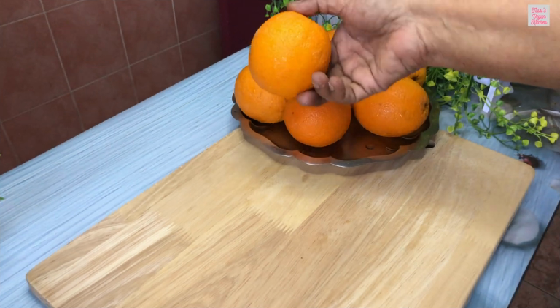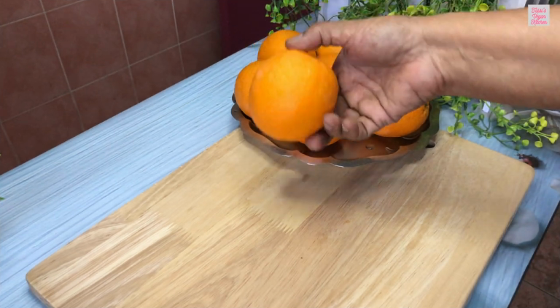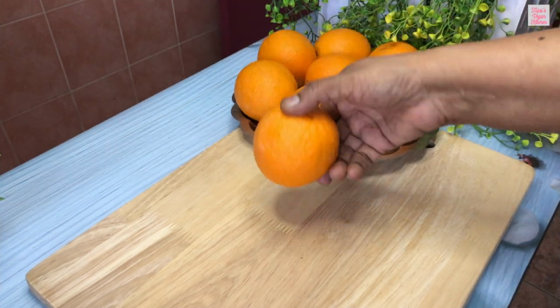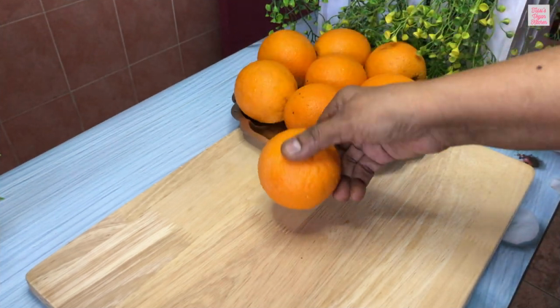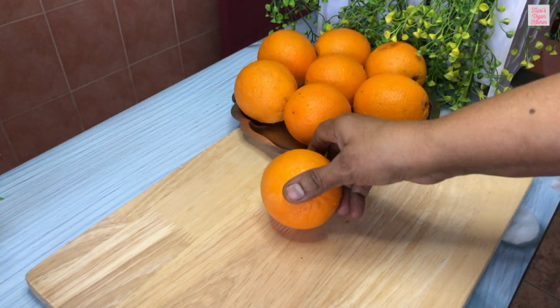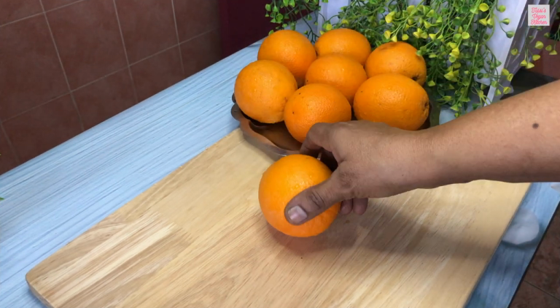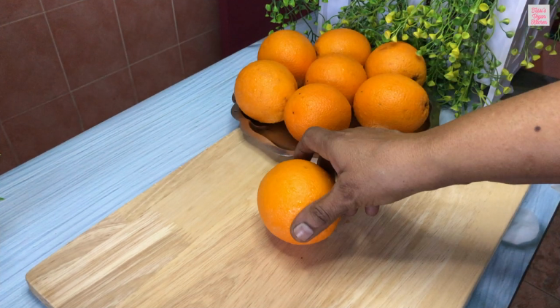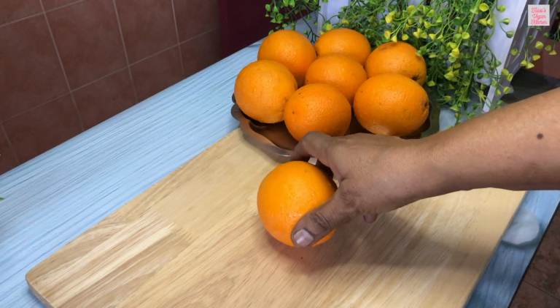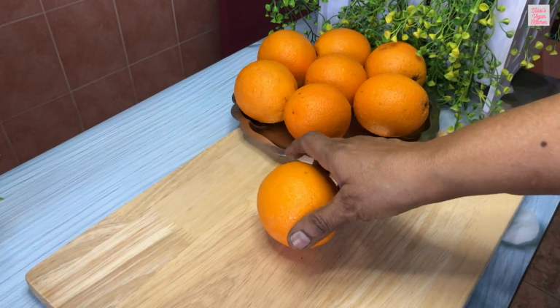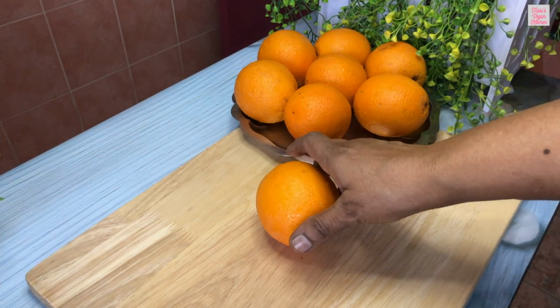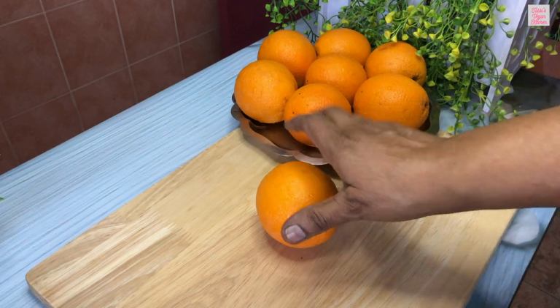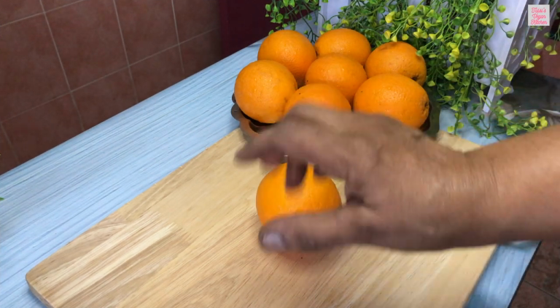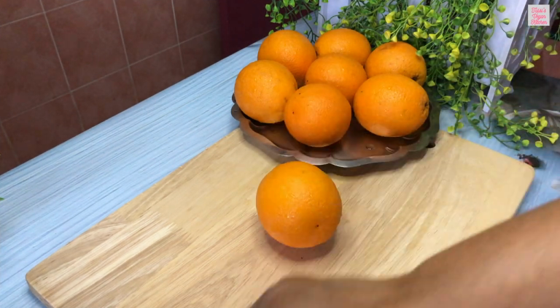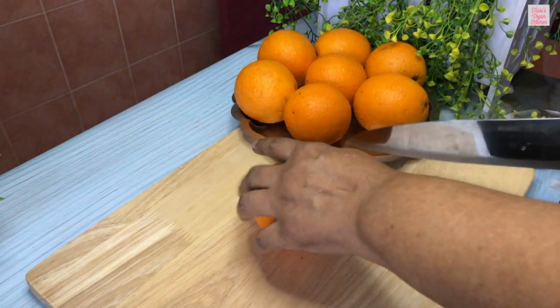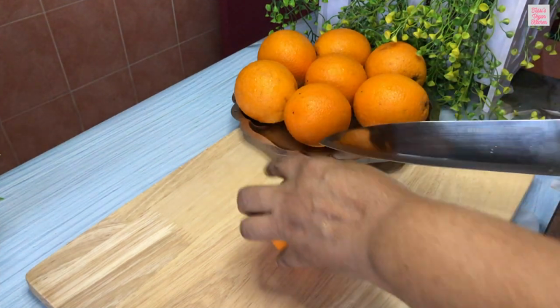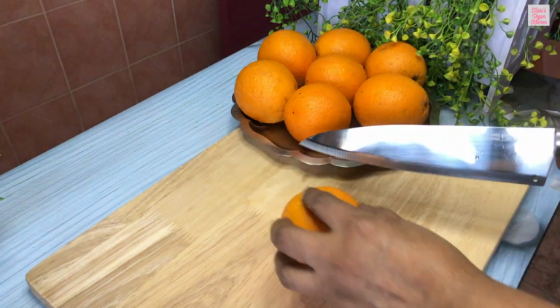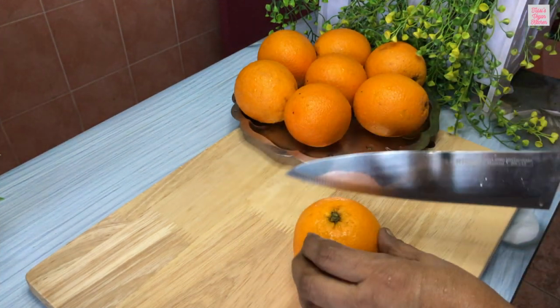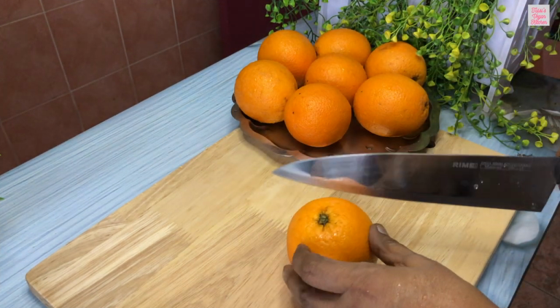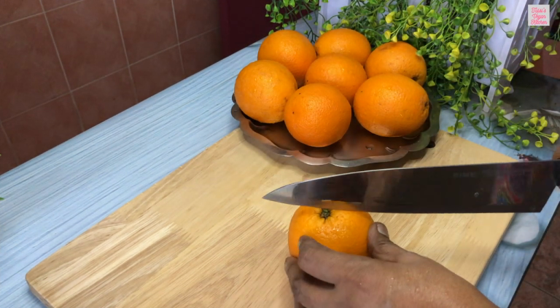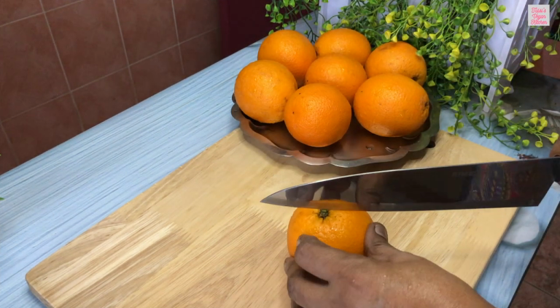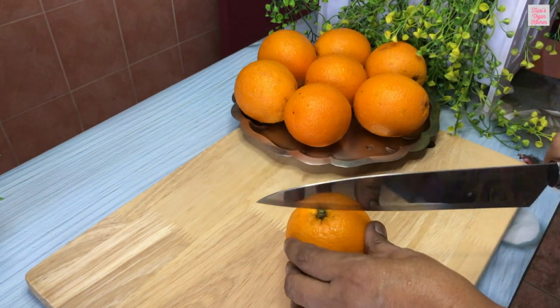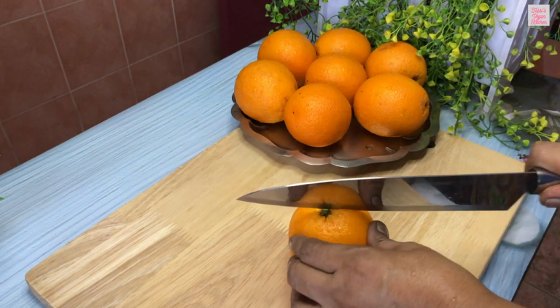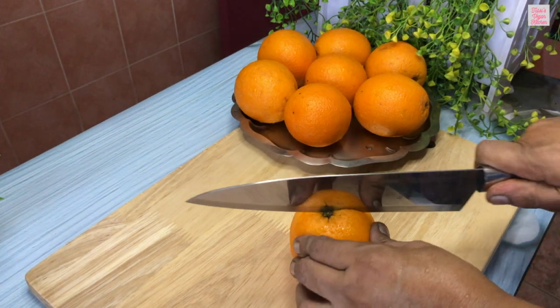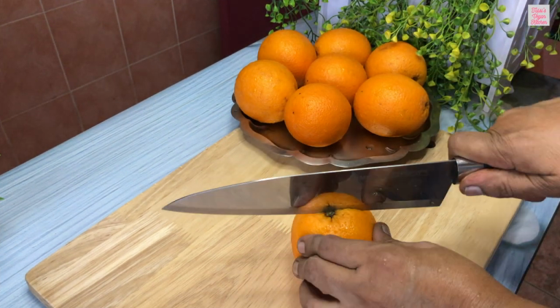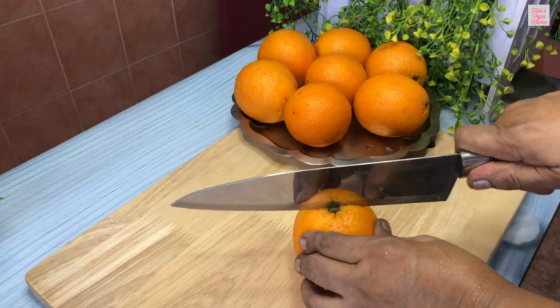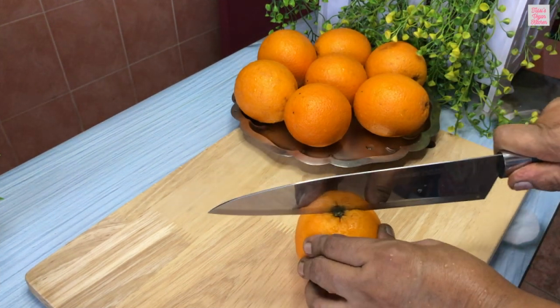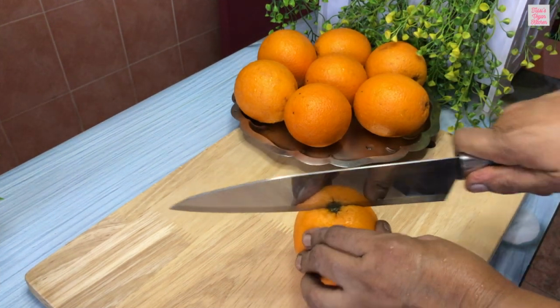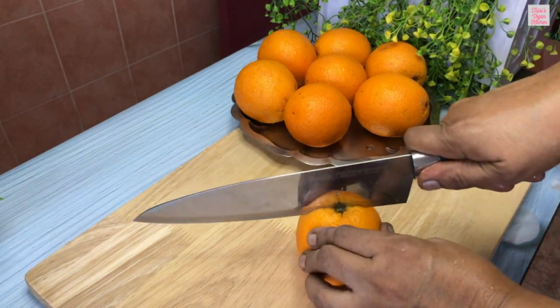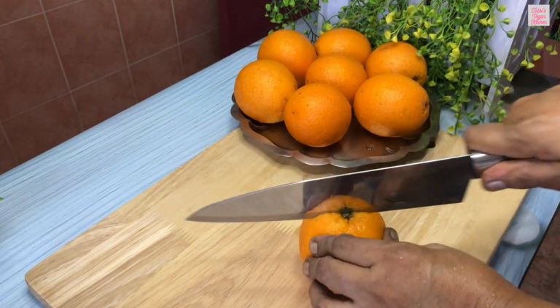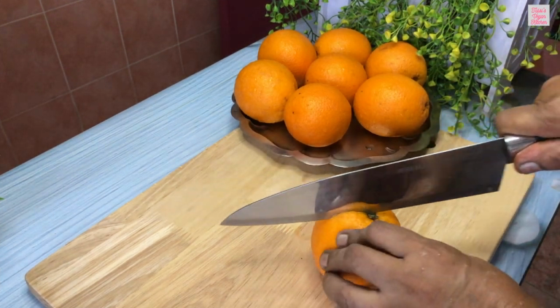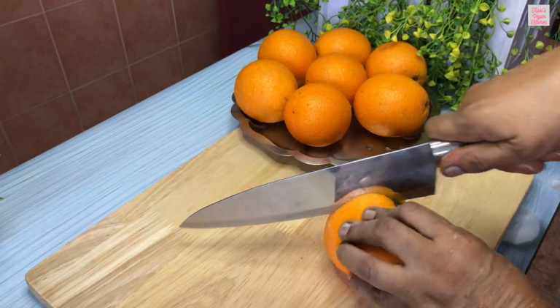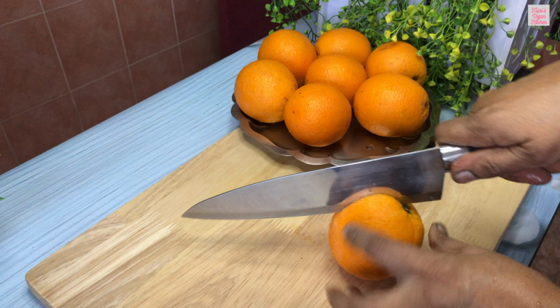Before we start, preheat your oven to 180 degrees Celsius.